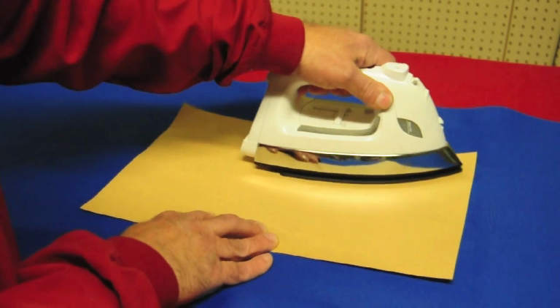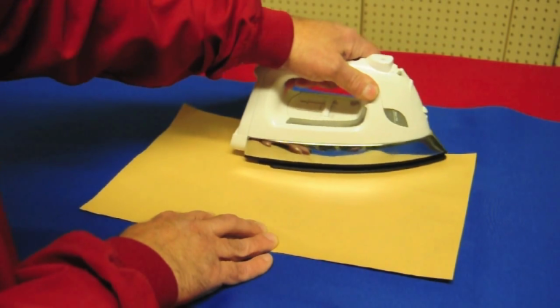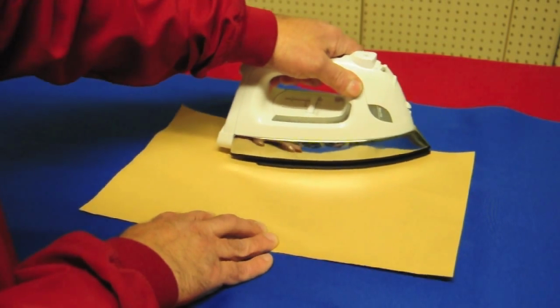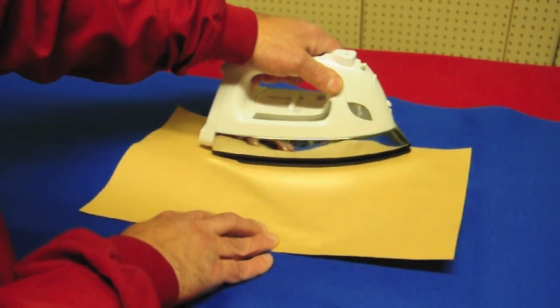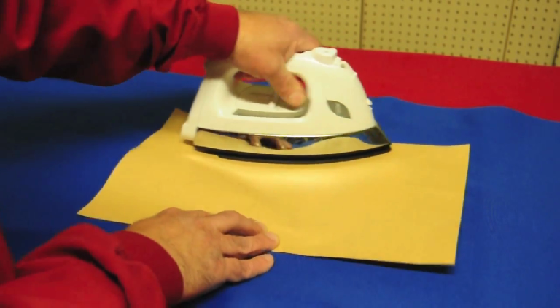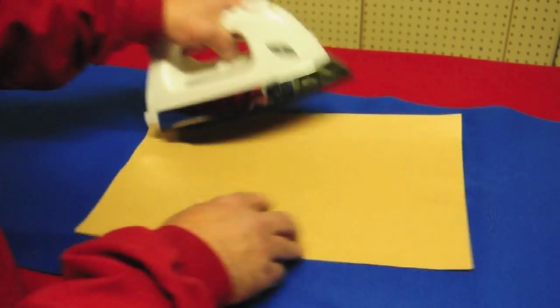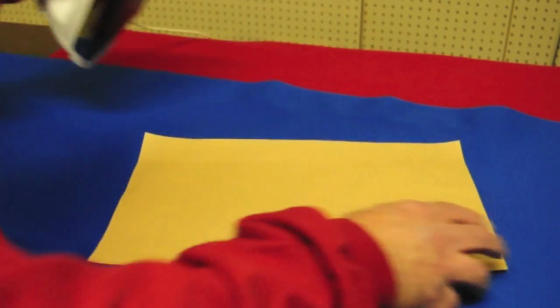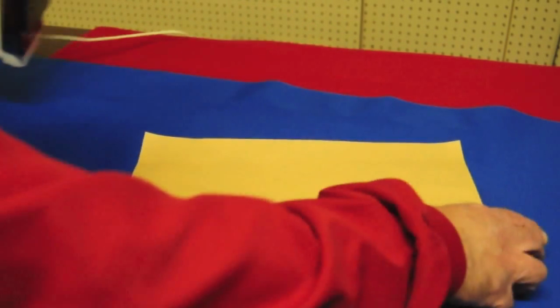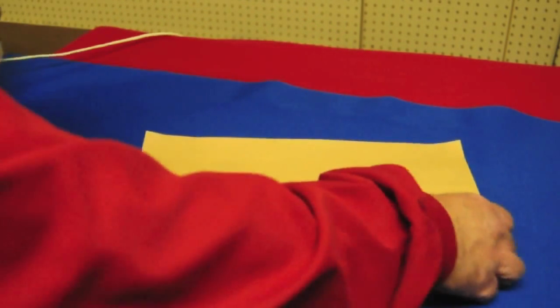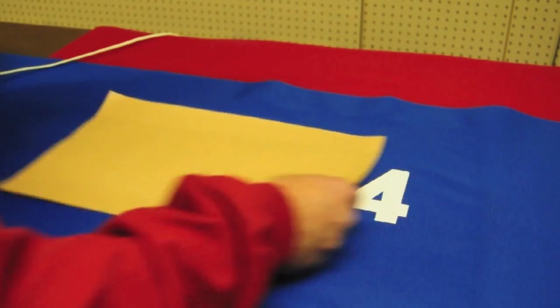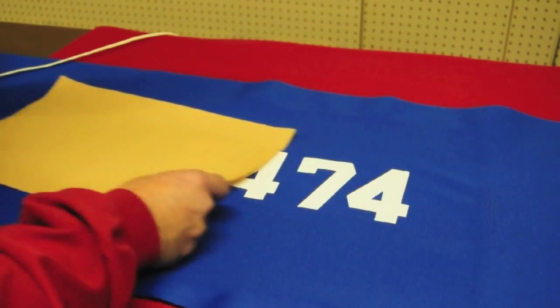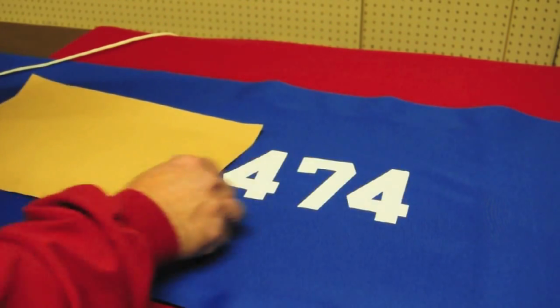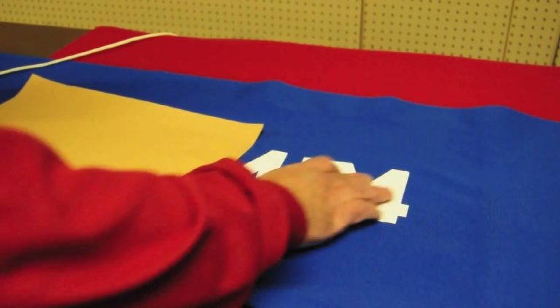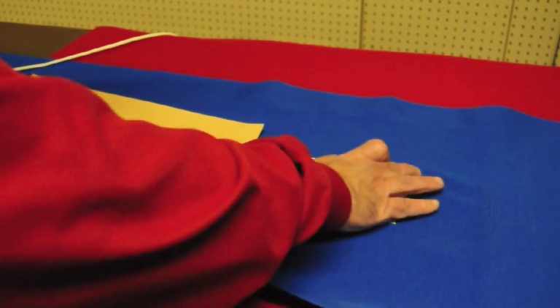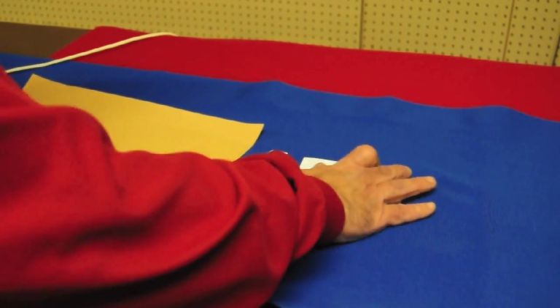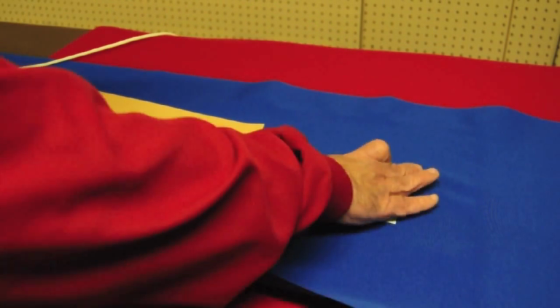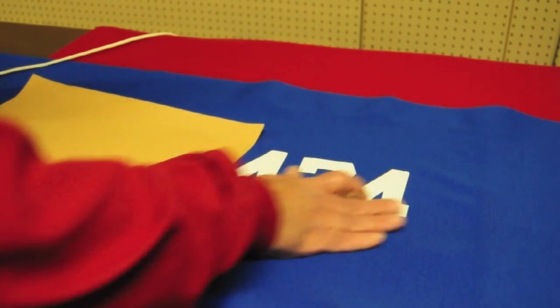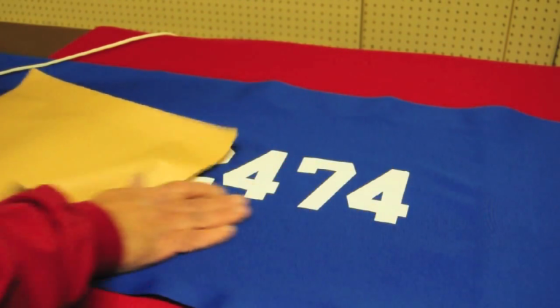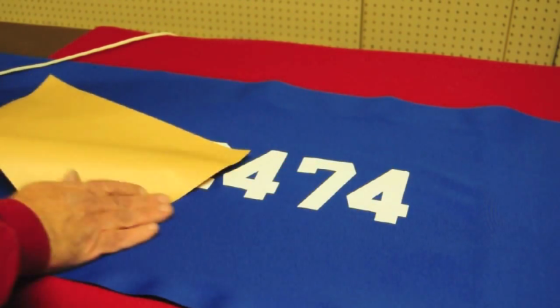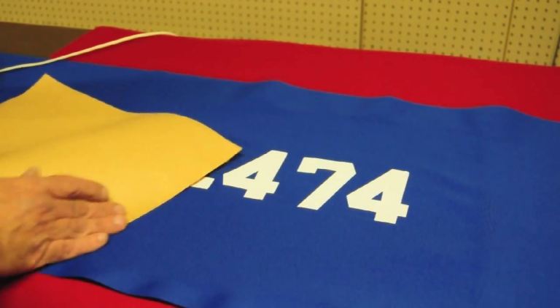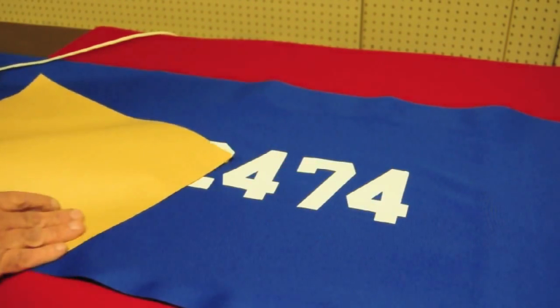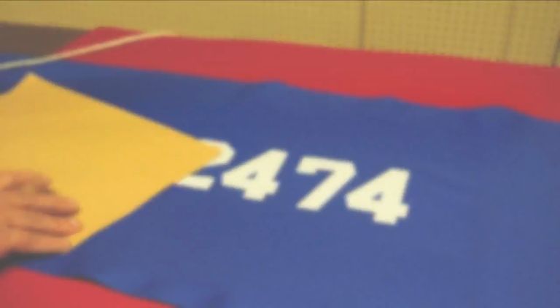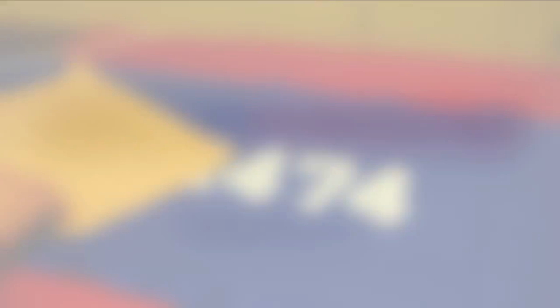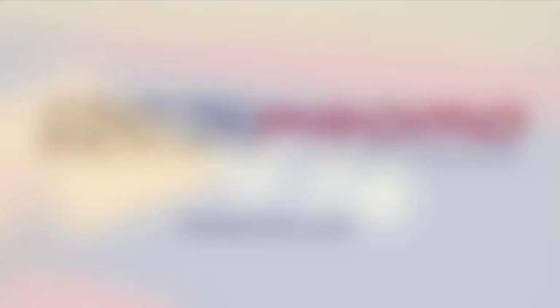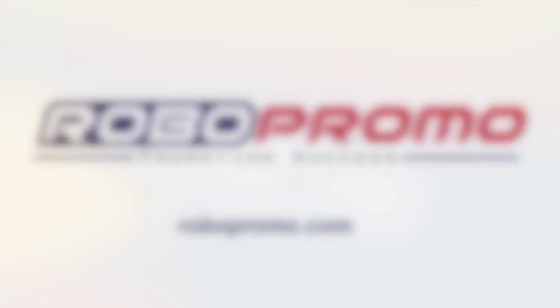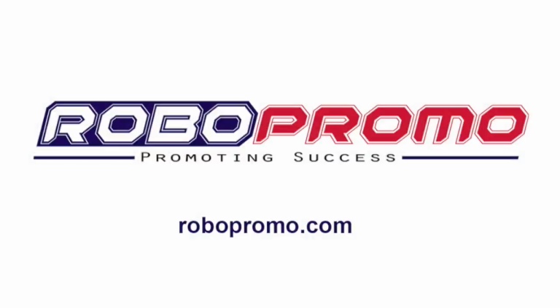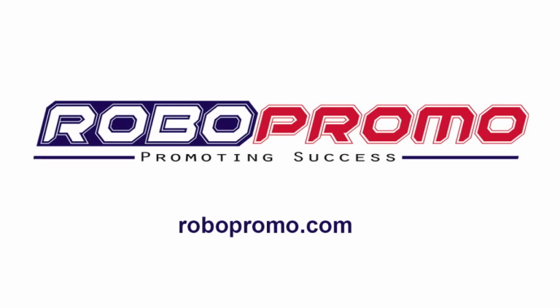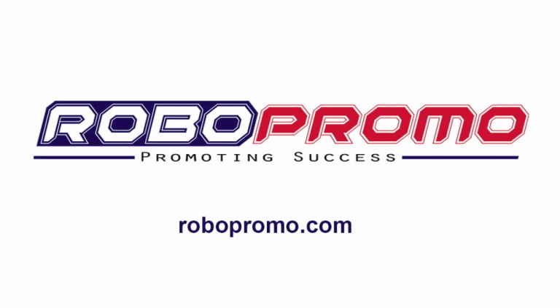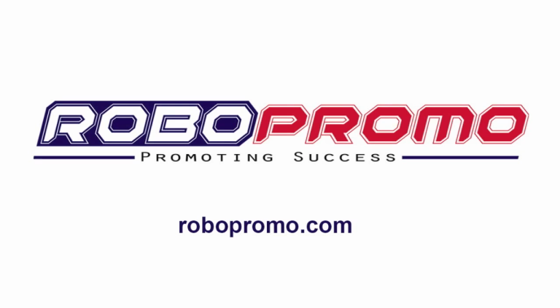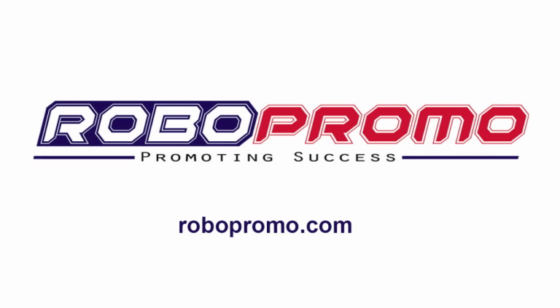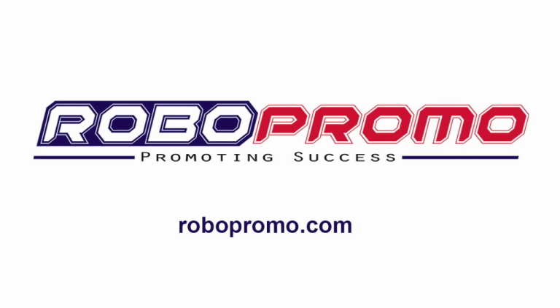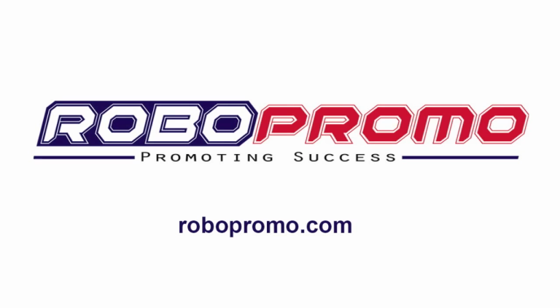When your numbers are applied, you are ready for the third and final session on bumper material upholstery.